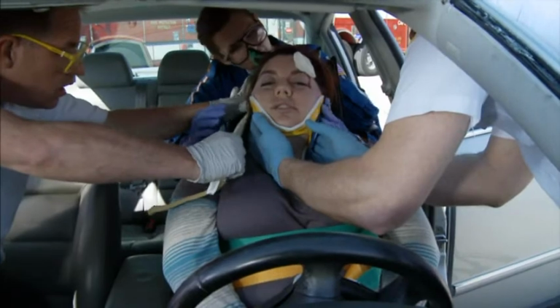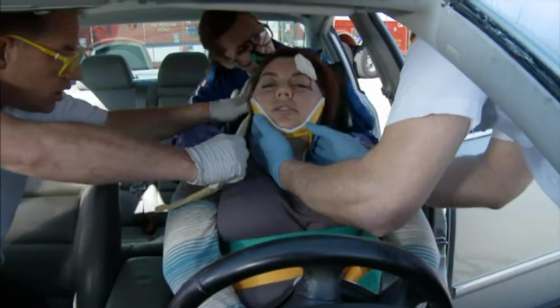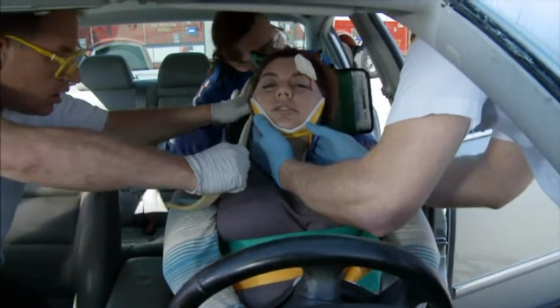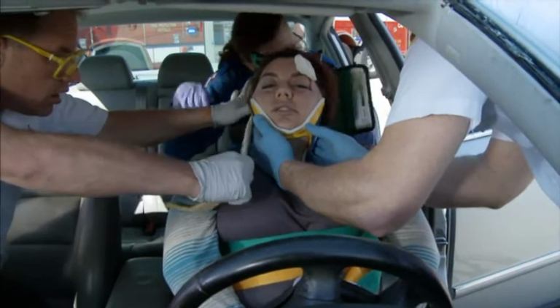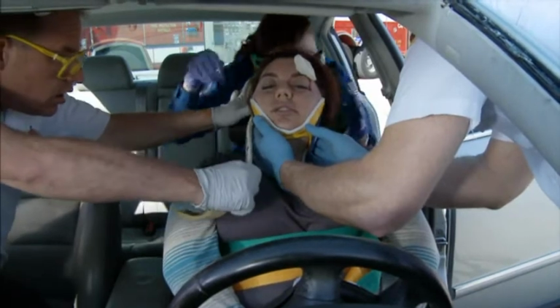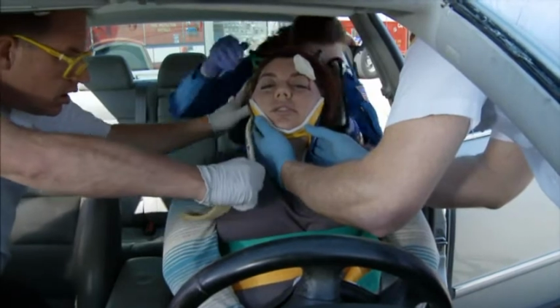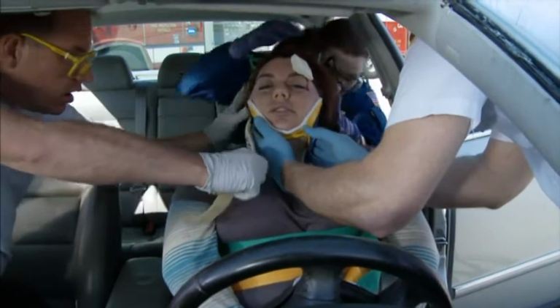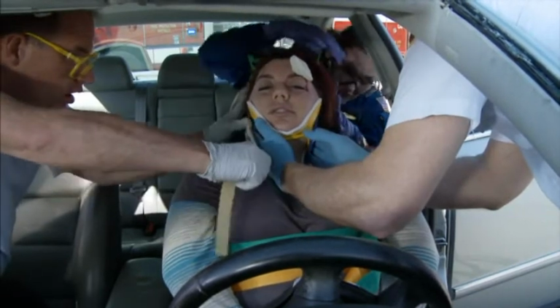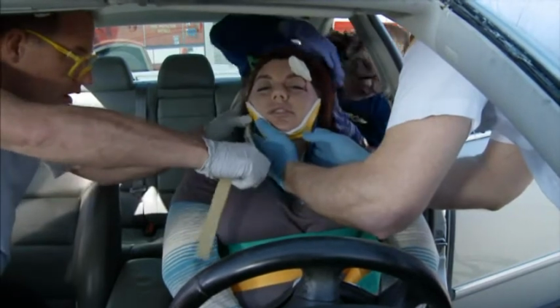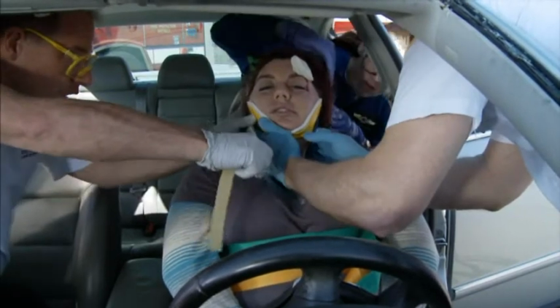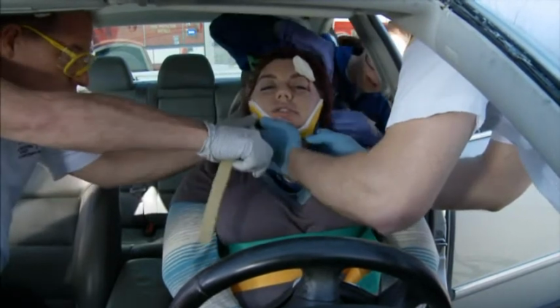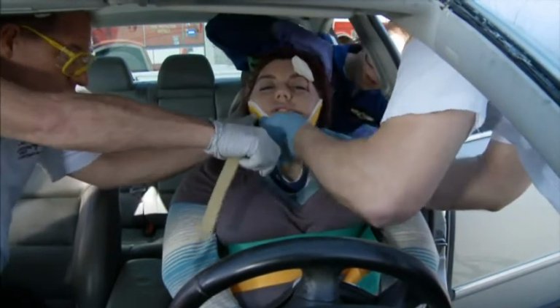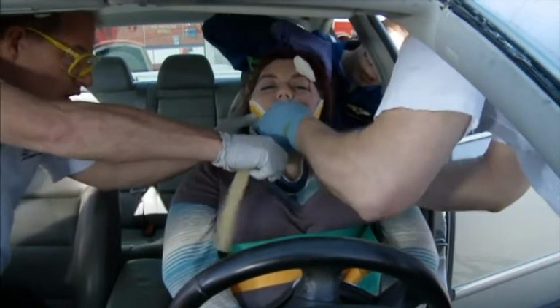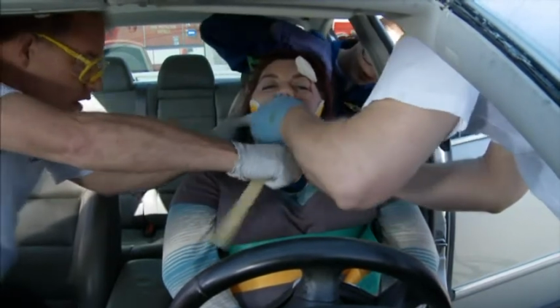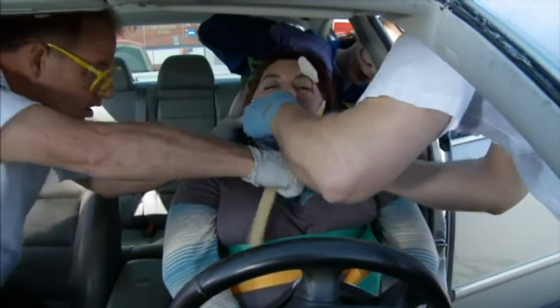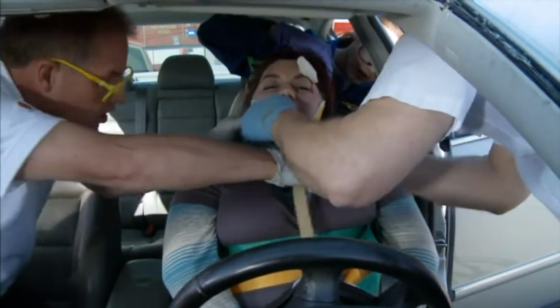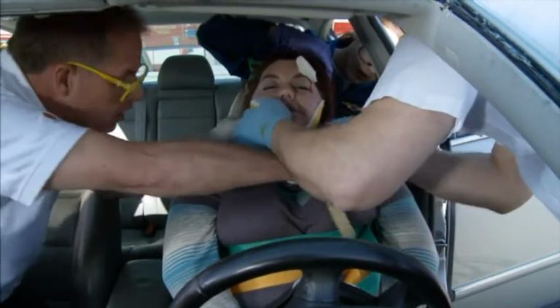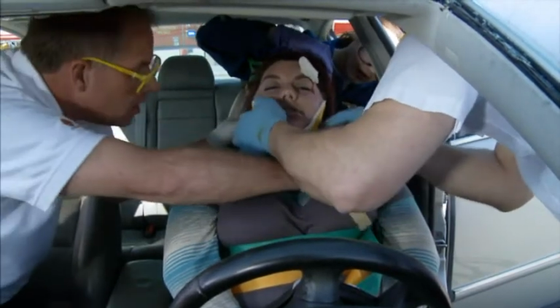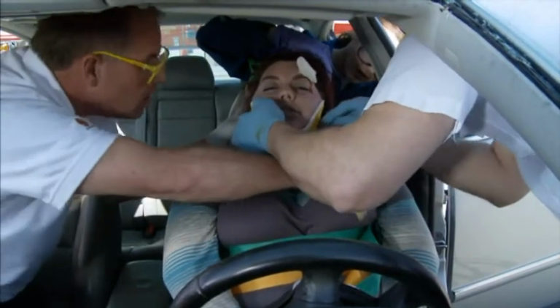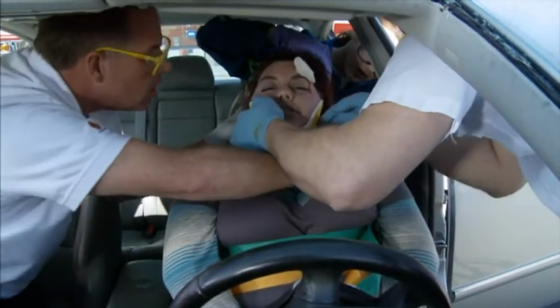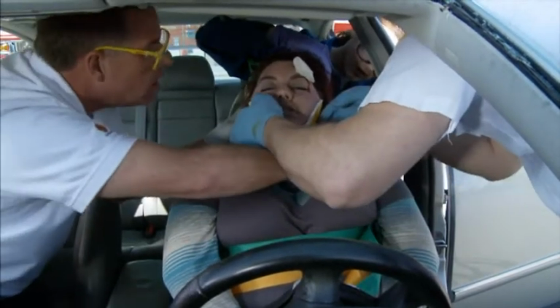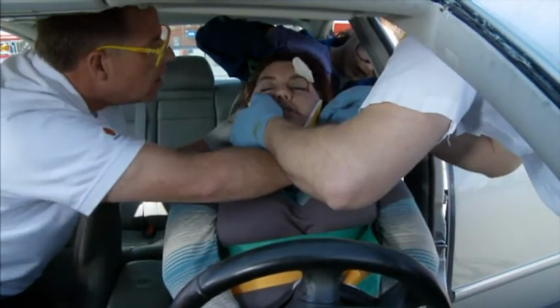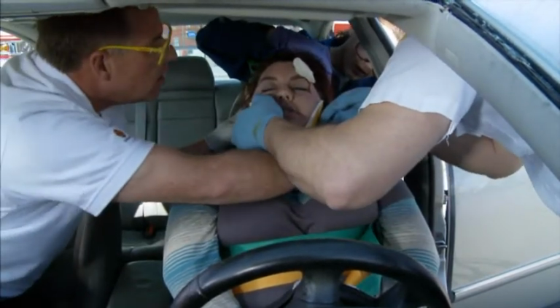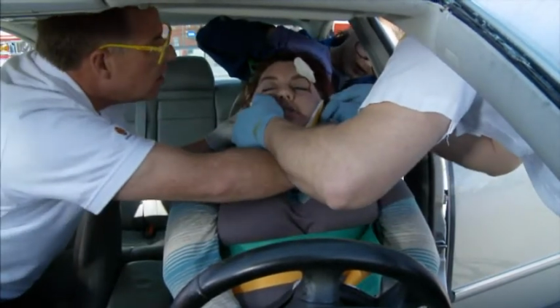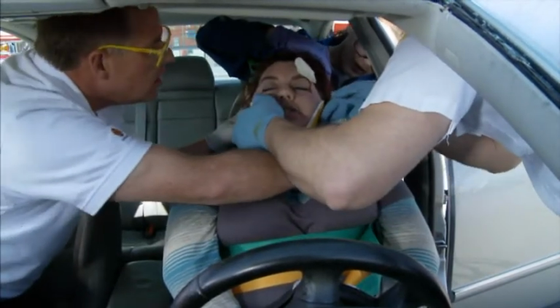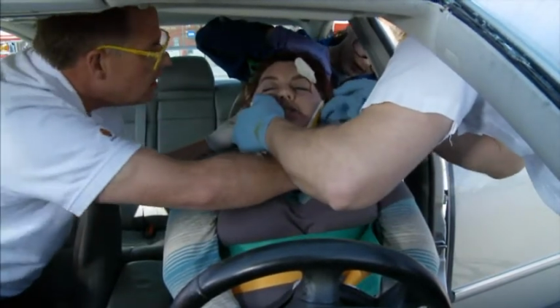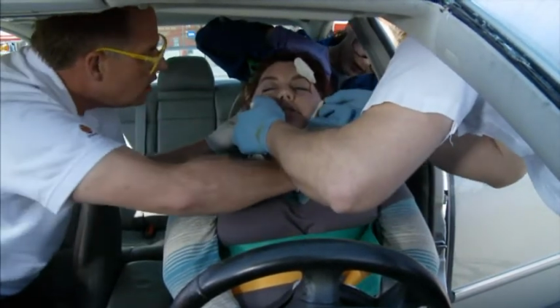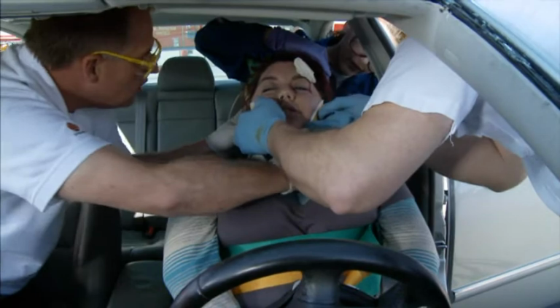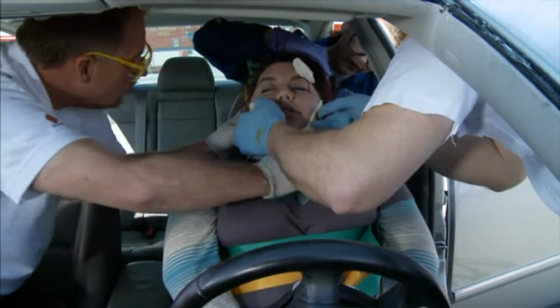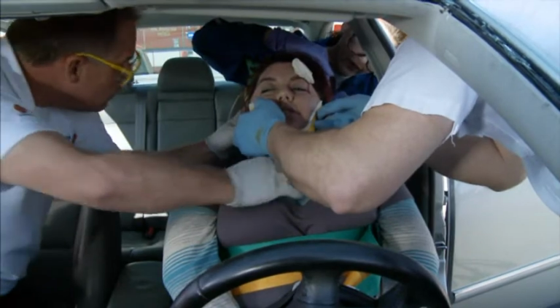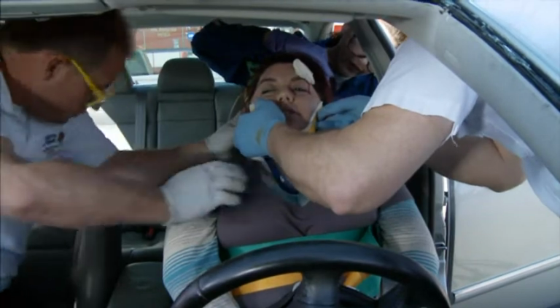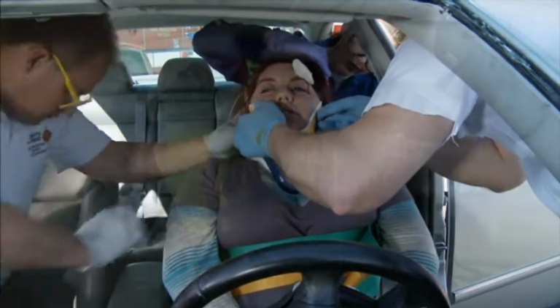Before the patient is moved, all straps are checked and the upper torso strap is tightened at this time.